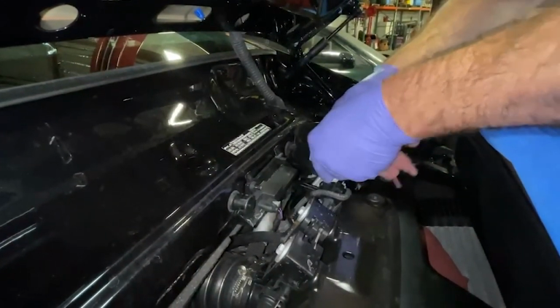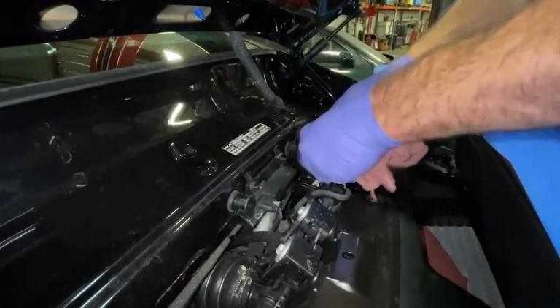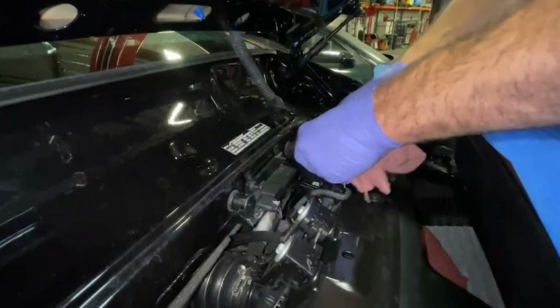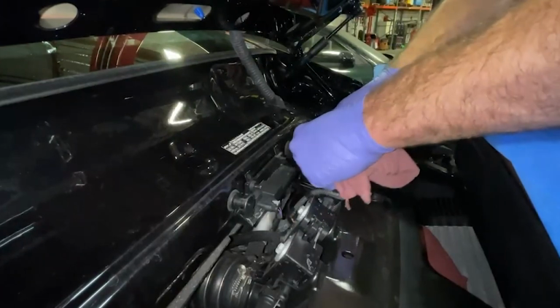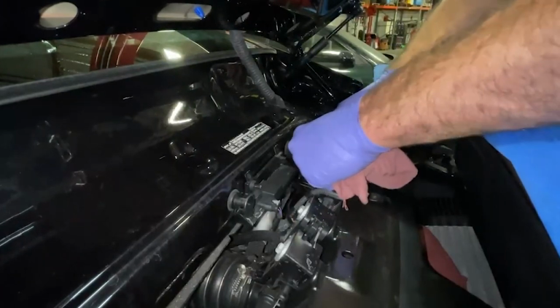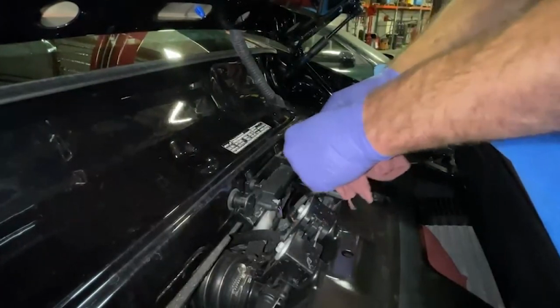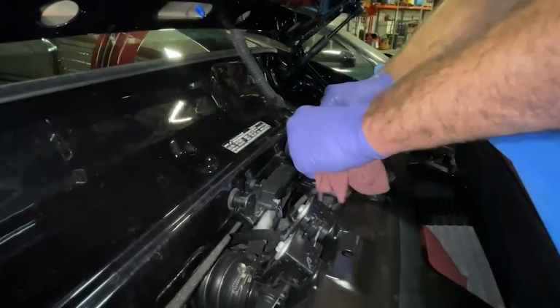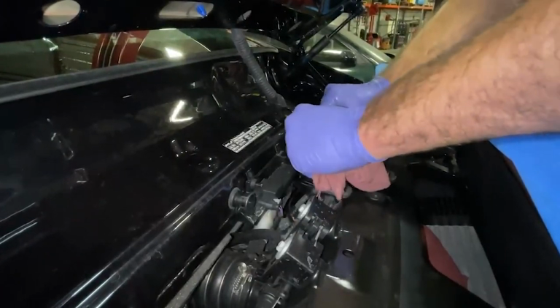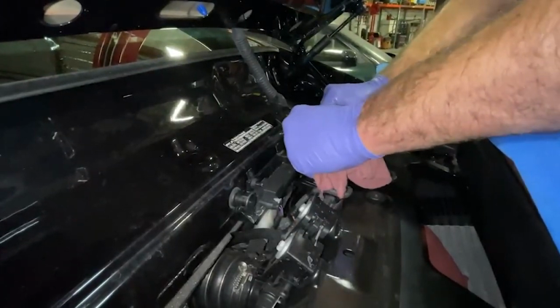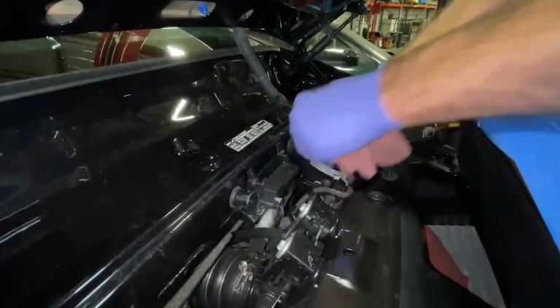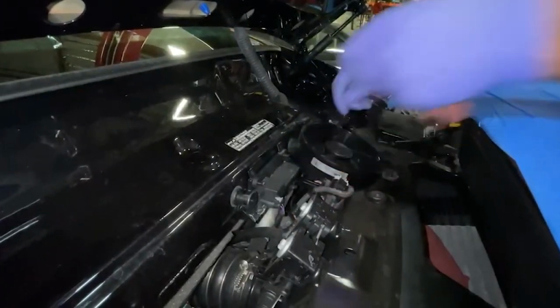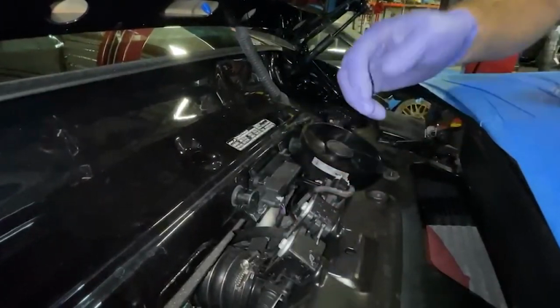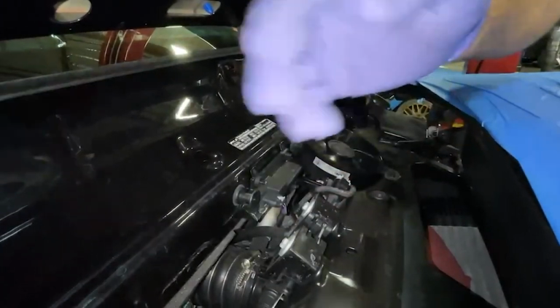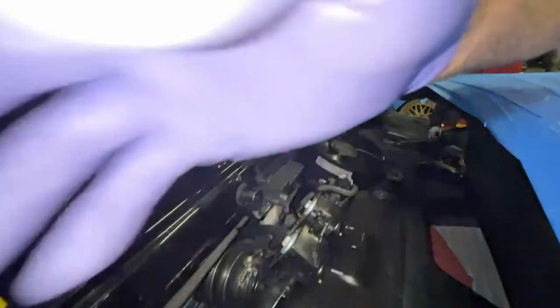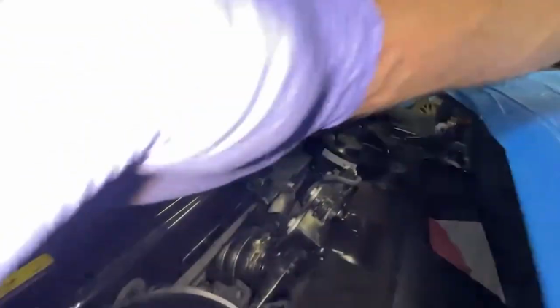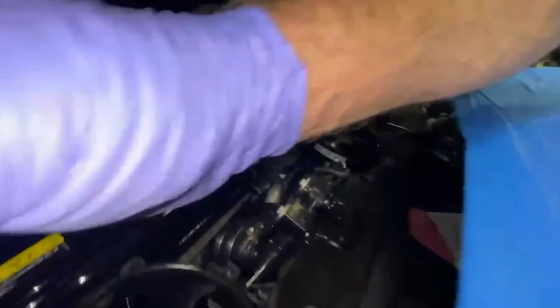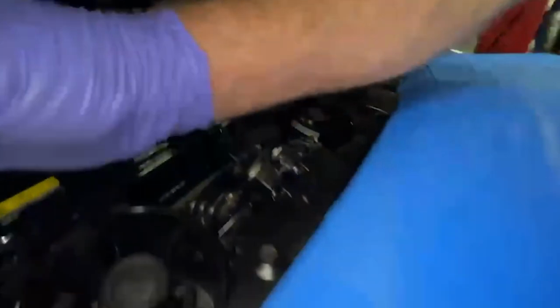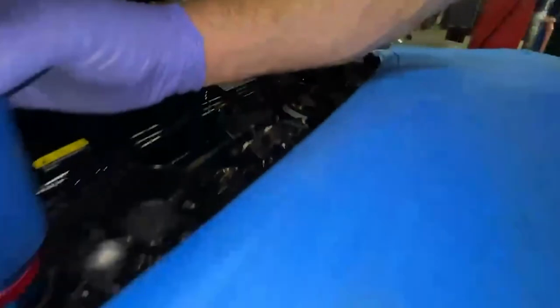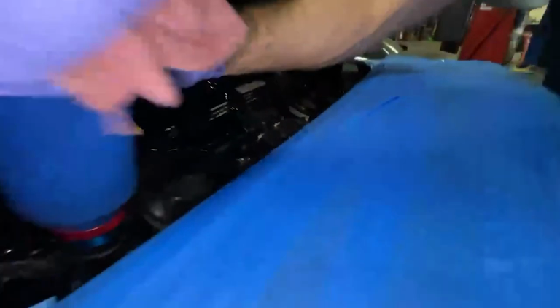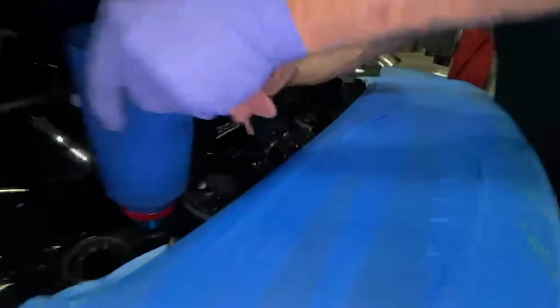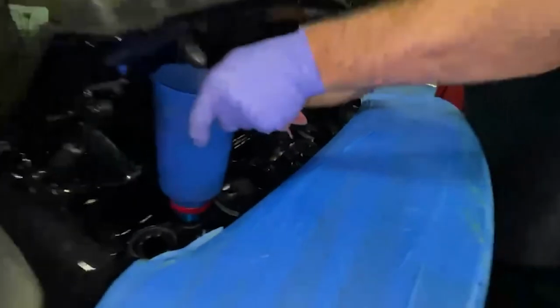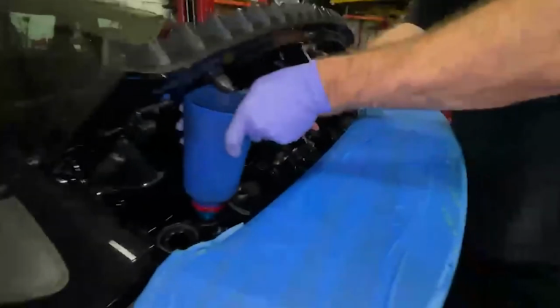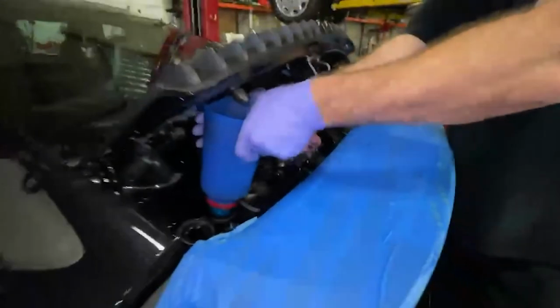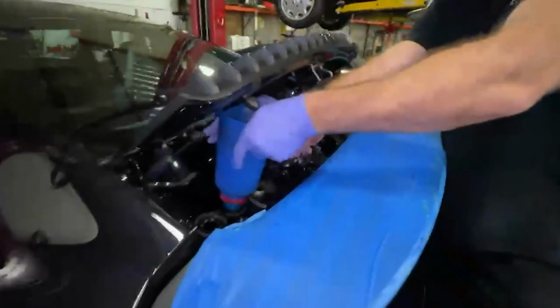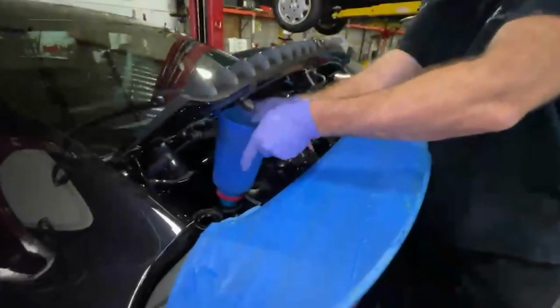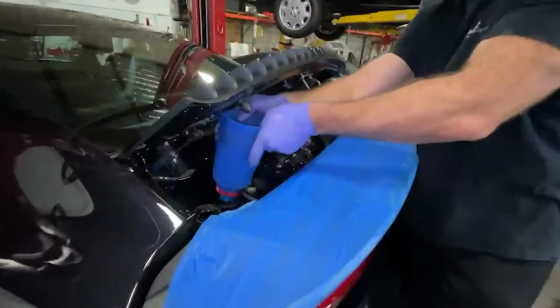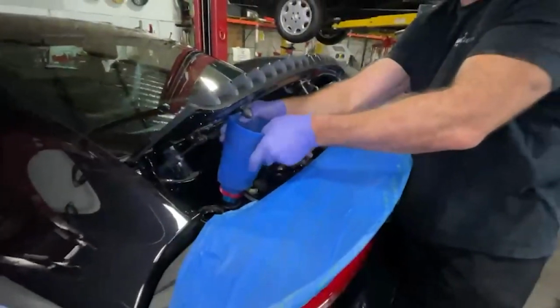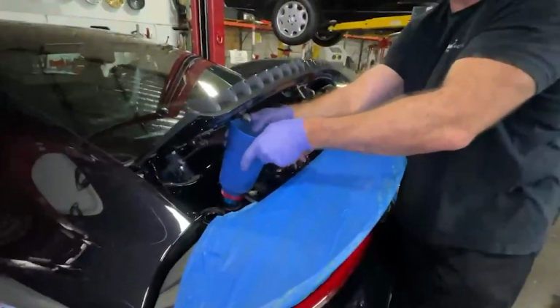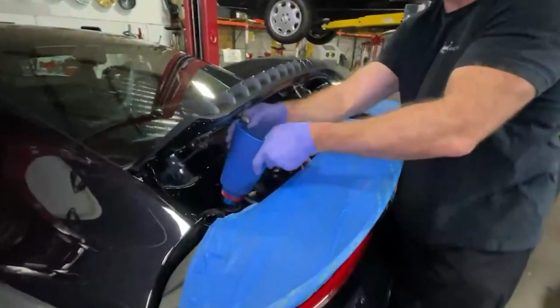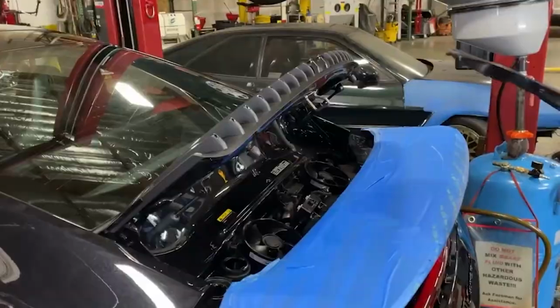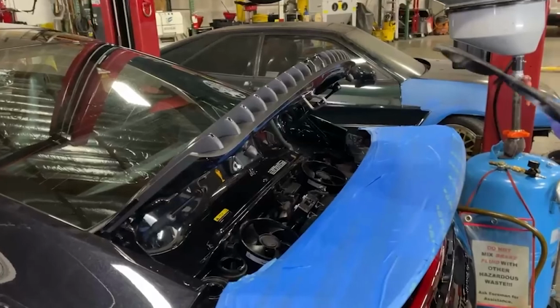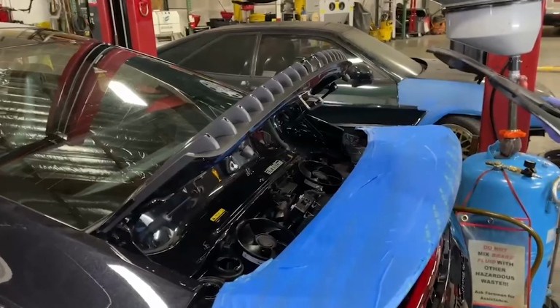We put in seven quarts, then we're going to run it, keep topping it off, and recheck the oil level.